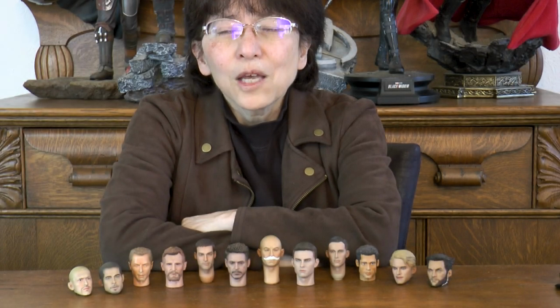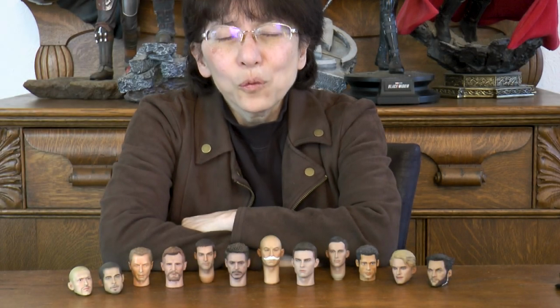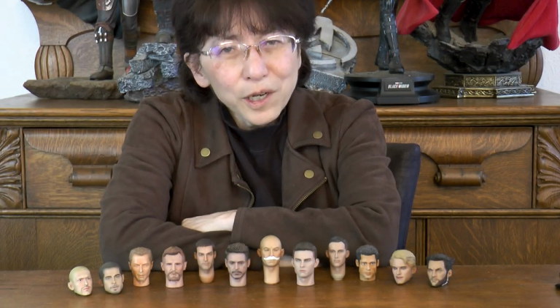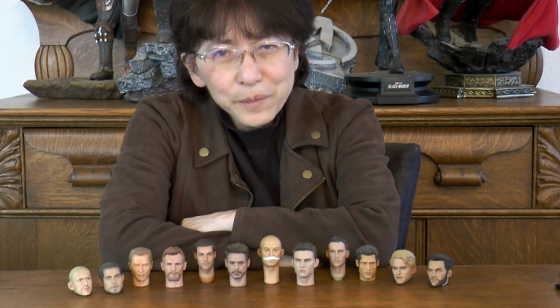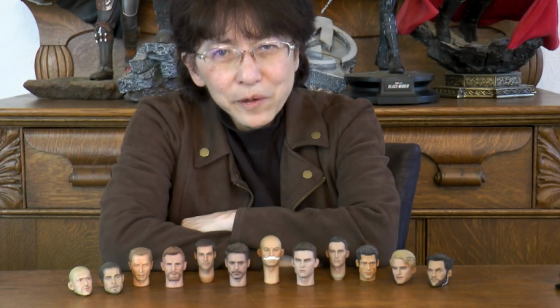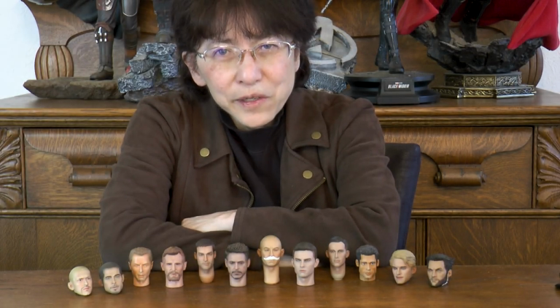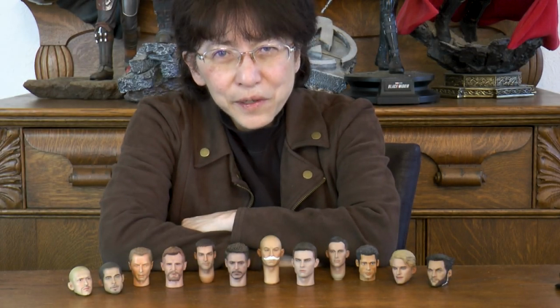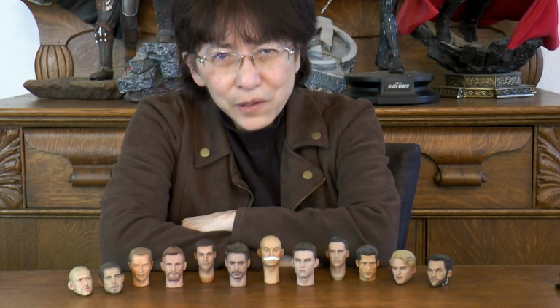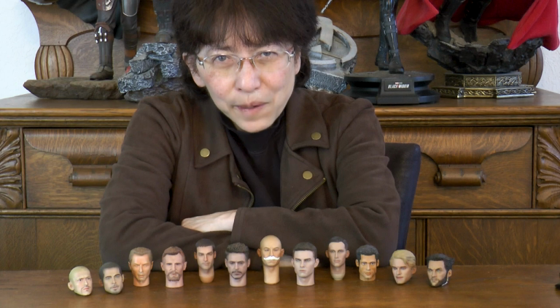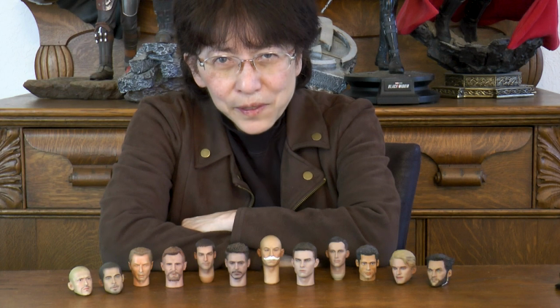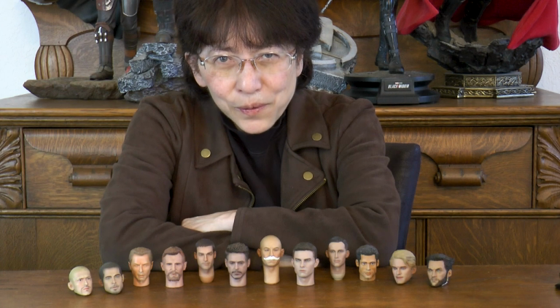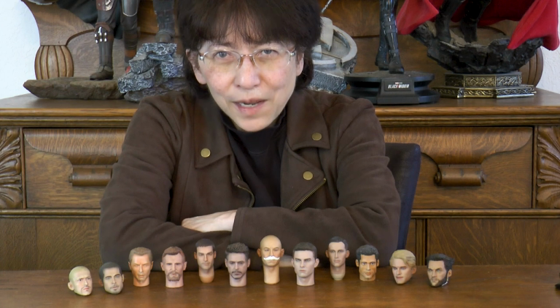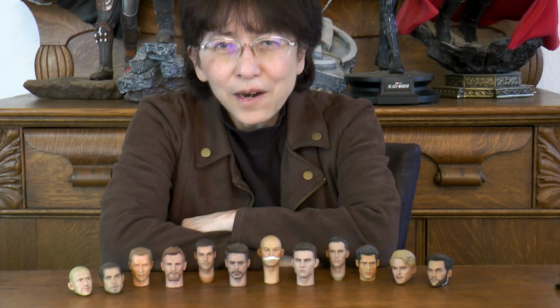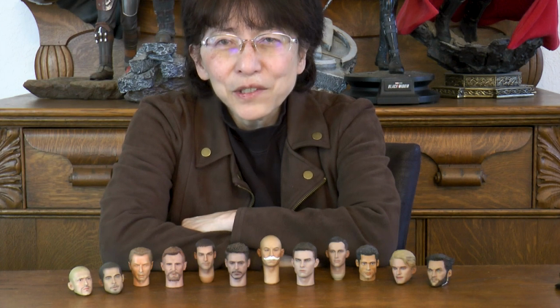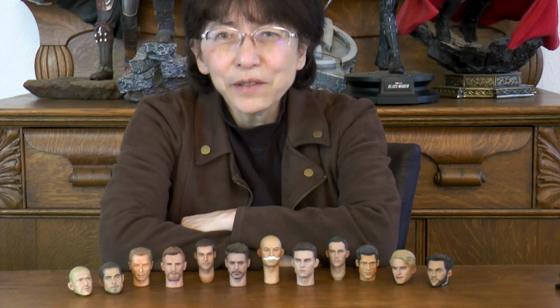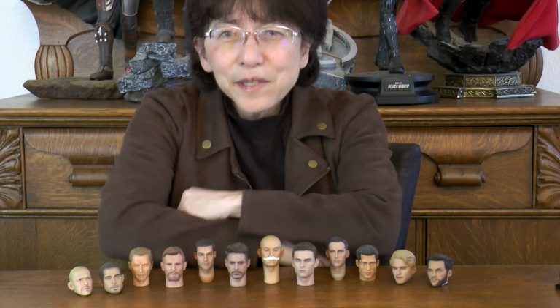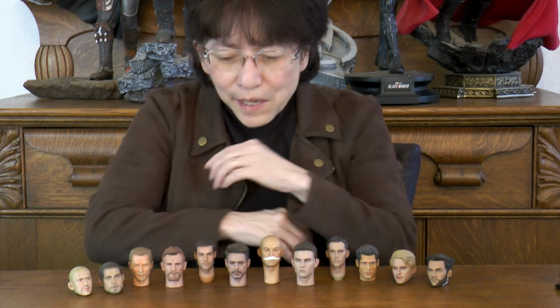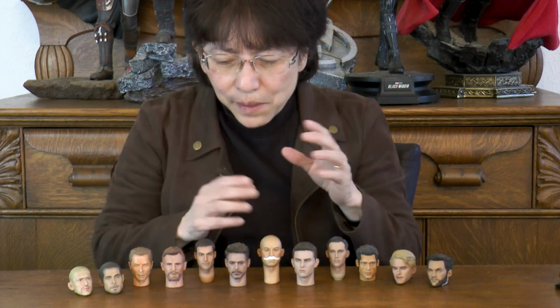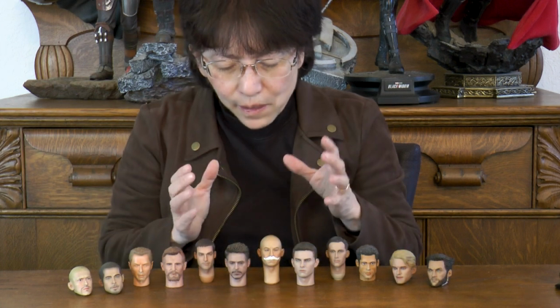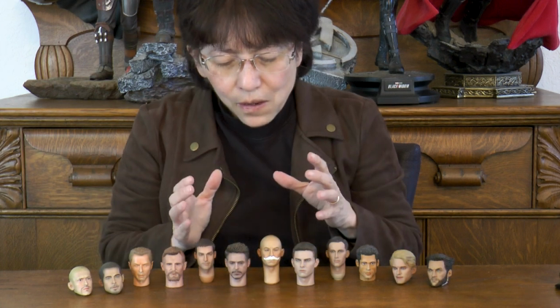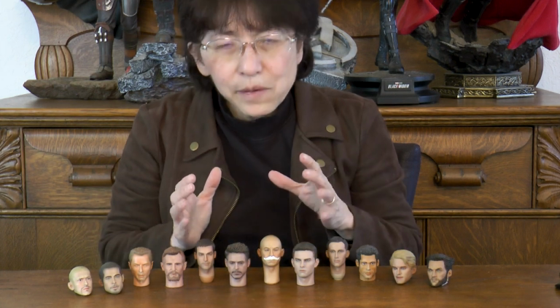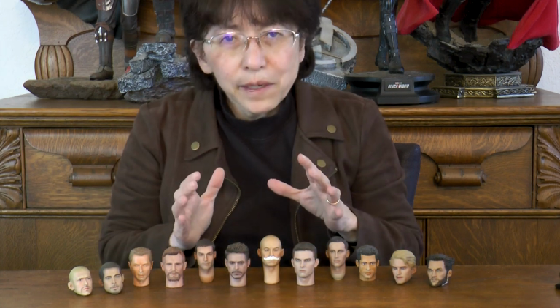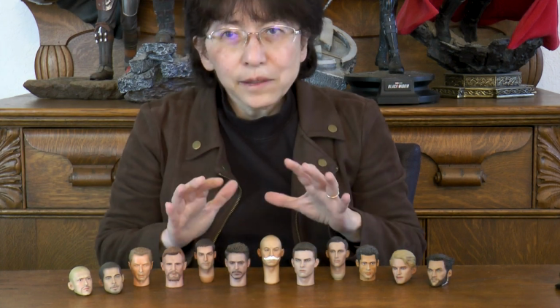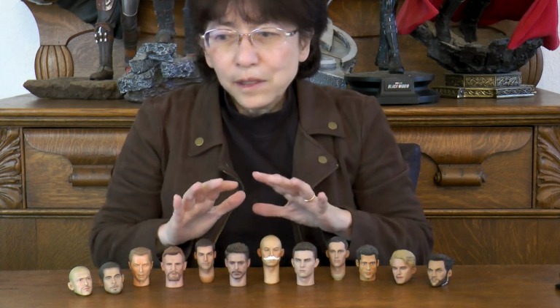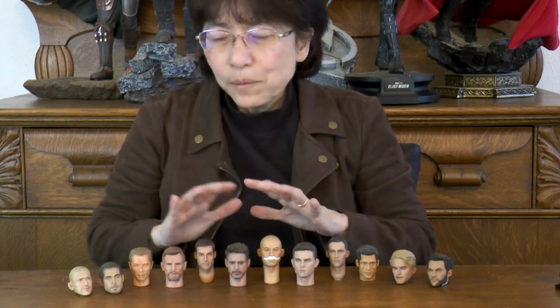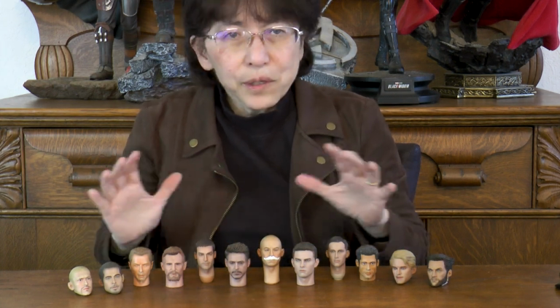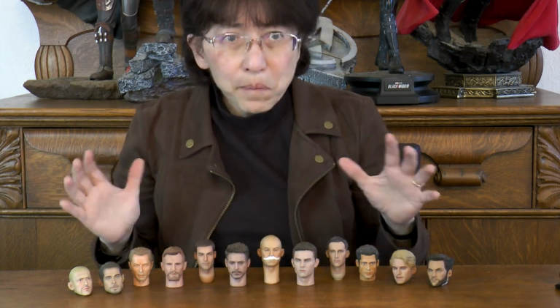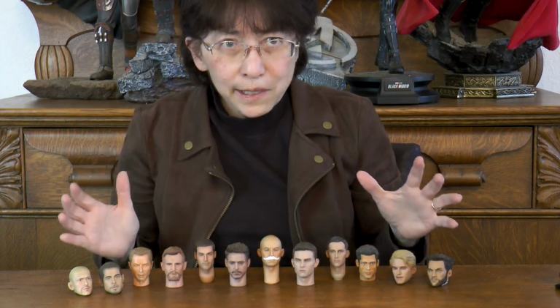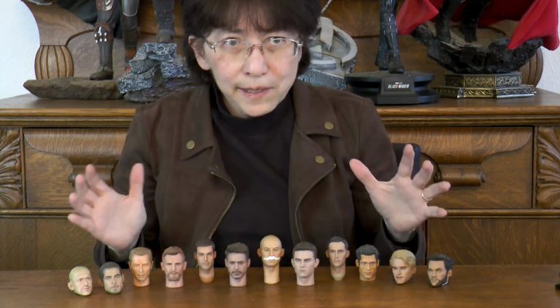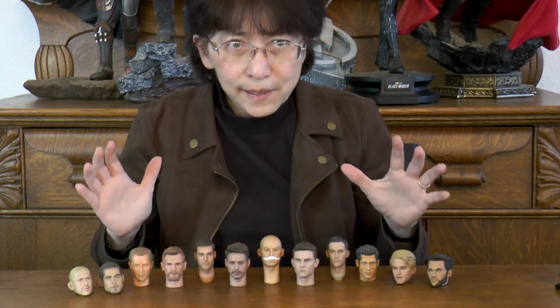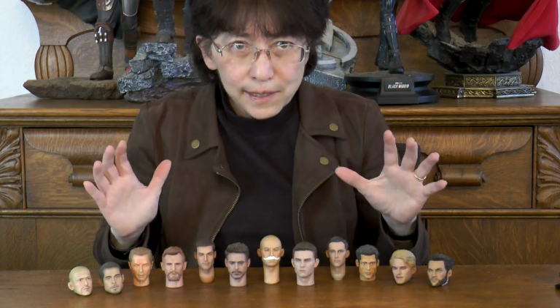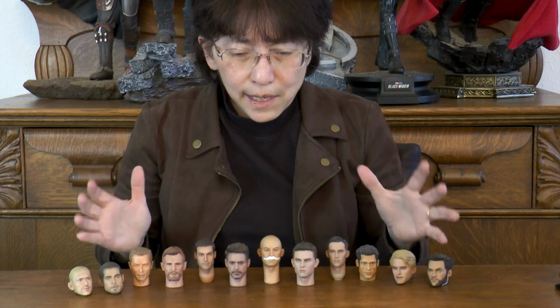Welcome everyone to another episode on our channel. This time it's all about putting bodies together.